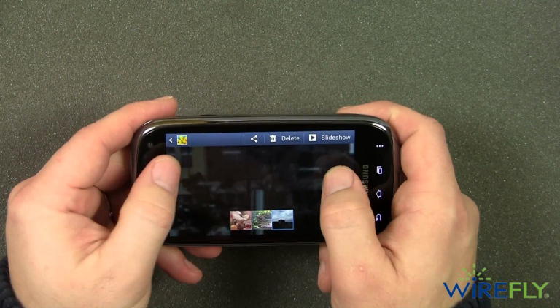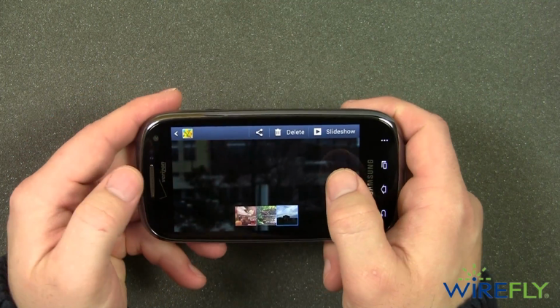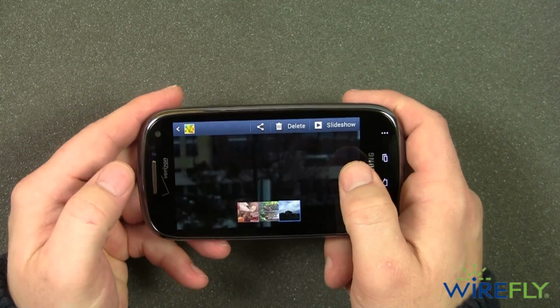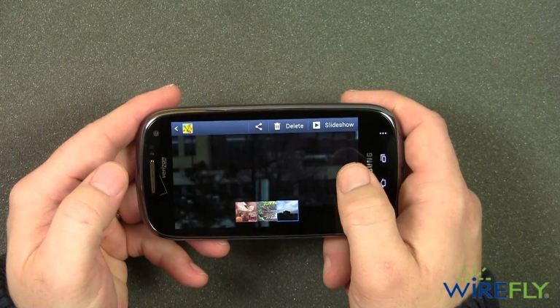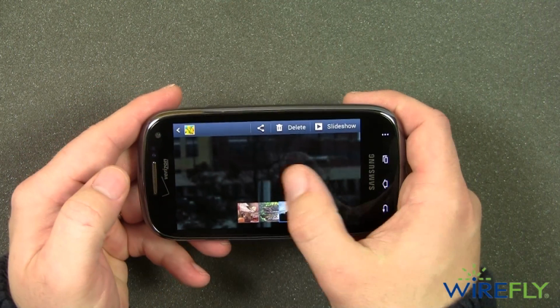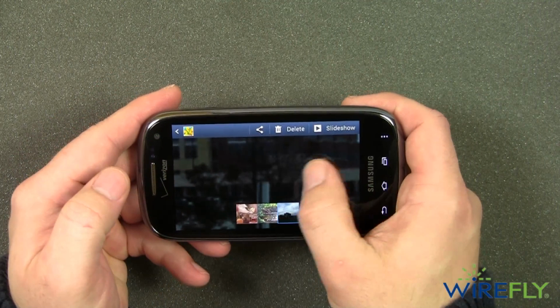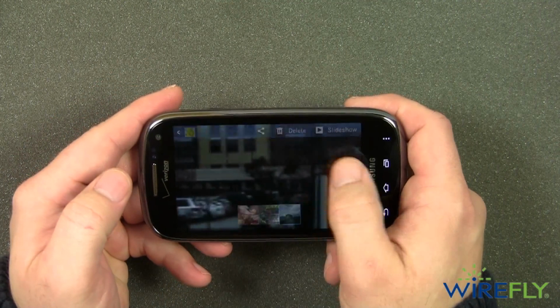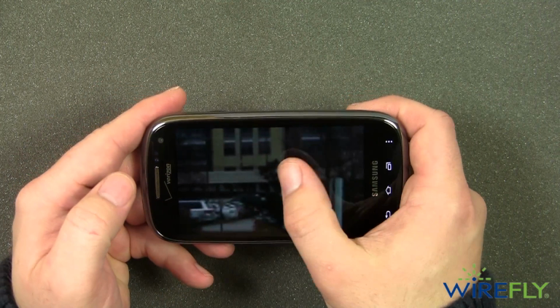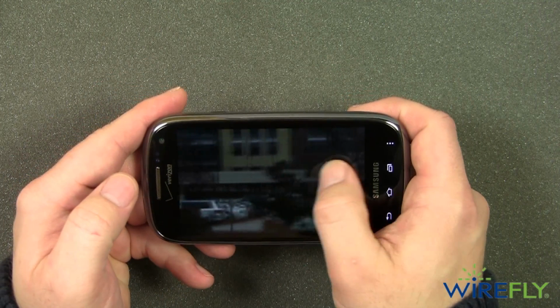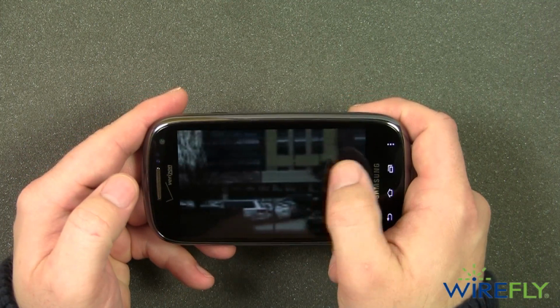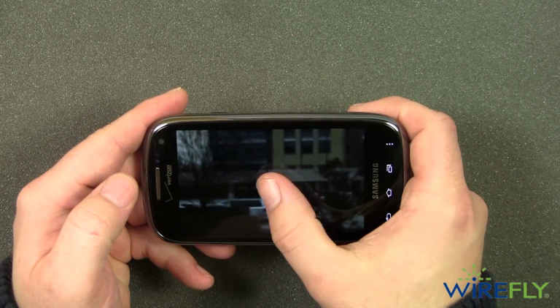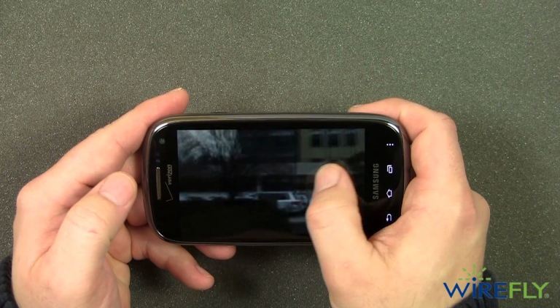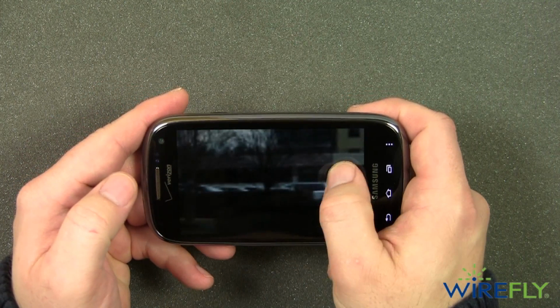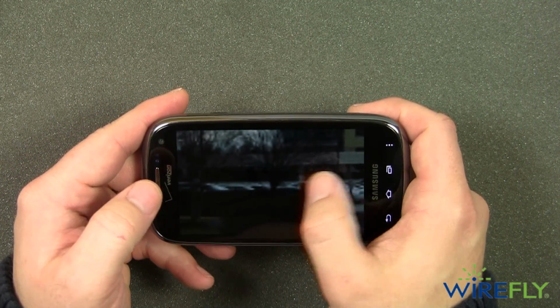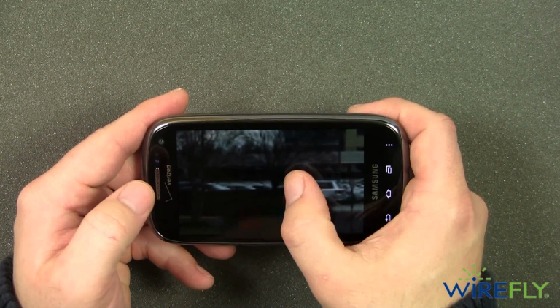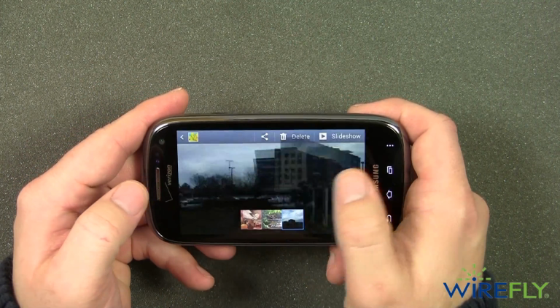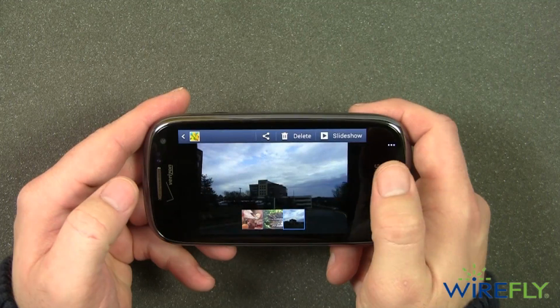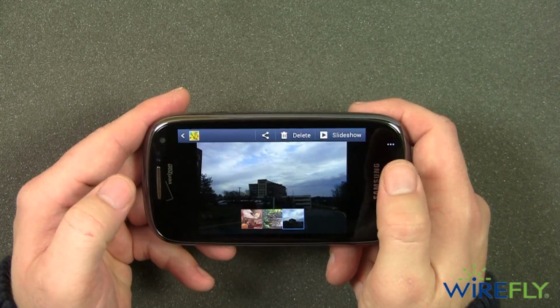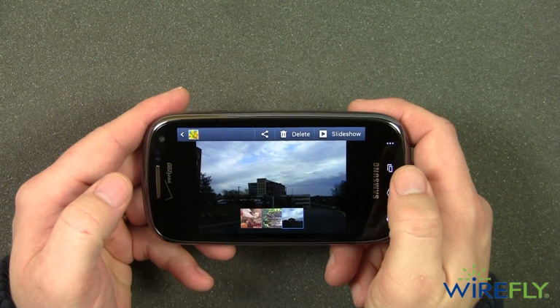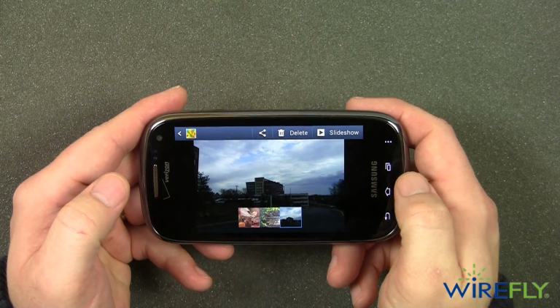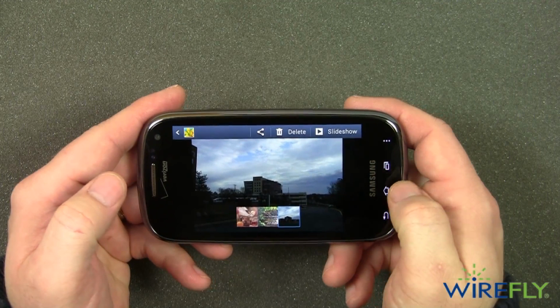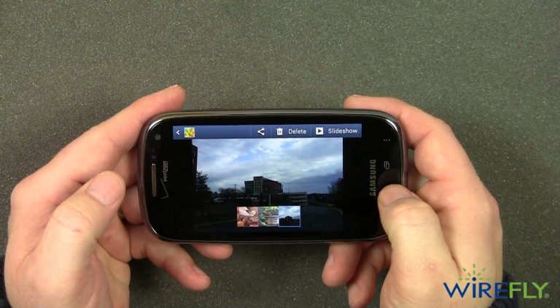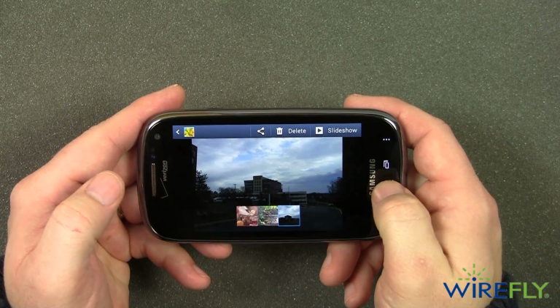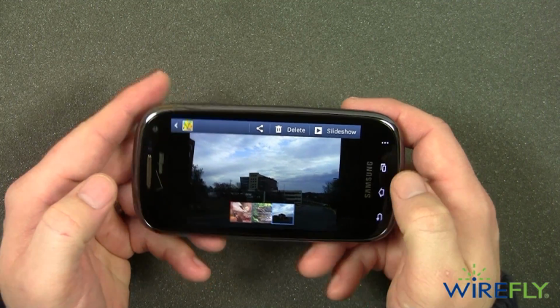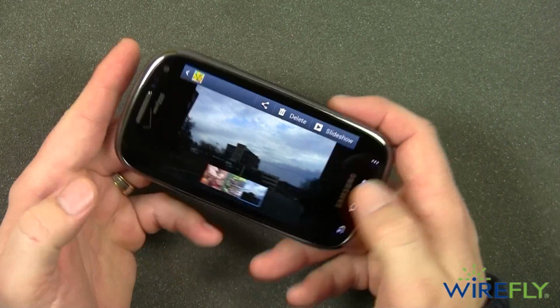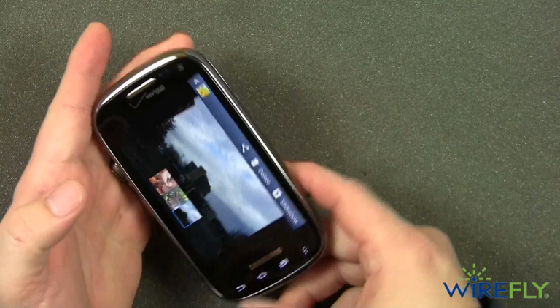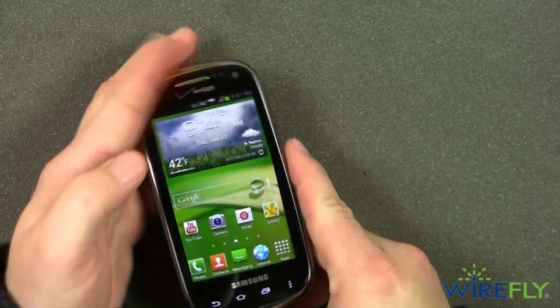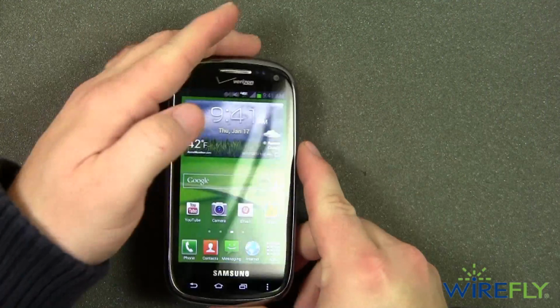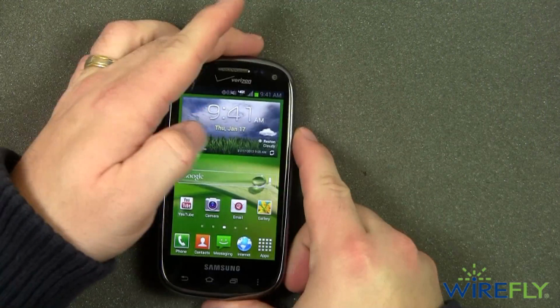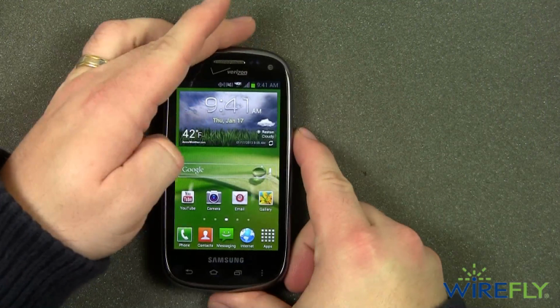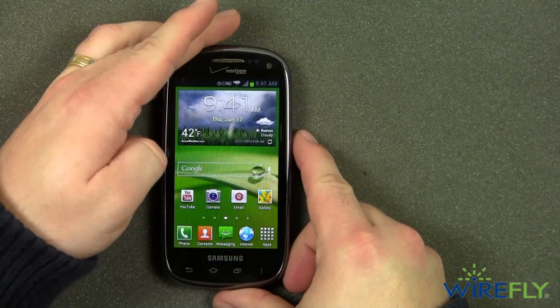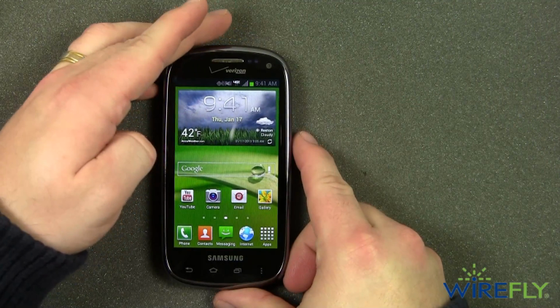And that's a quick look at the Samsung Stratosphere 2 for Verizon Wireless. My name is Scott Lewis for Wirefly, thanks for watching.